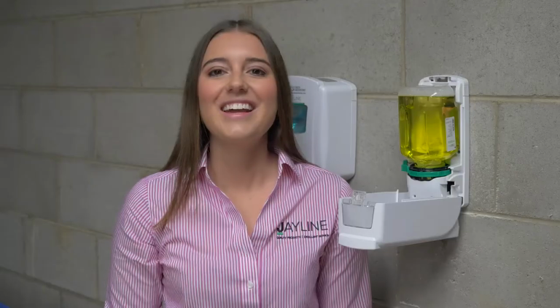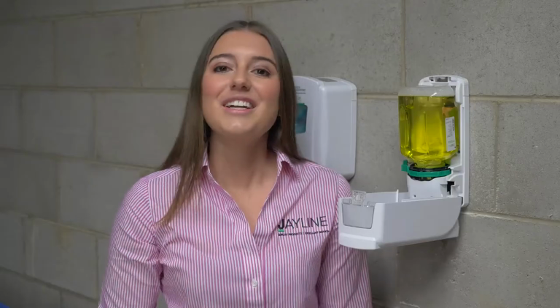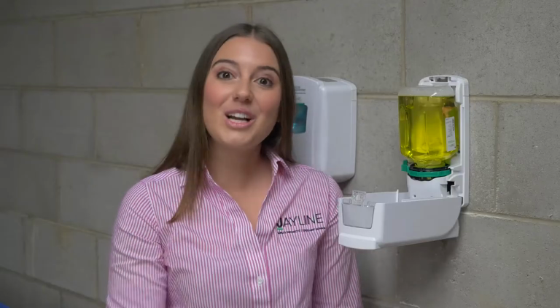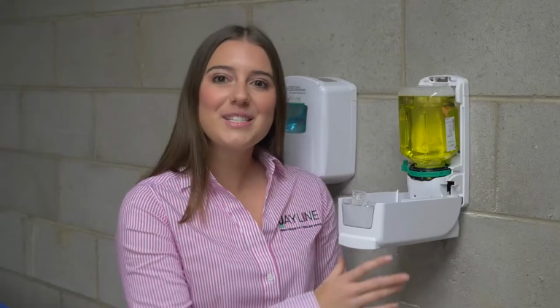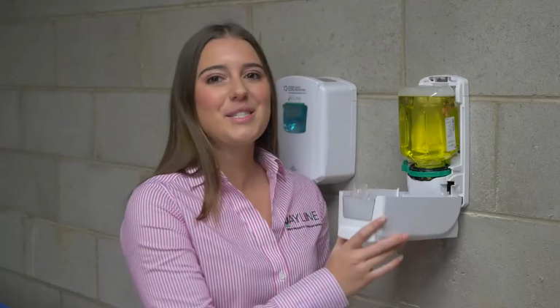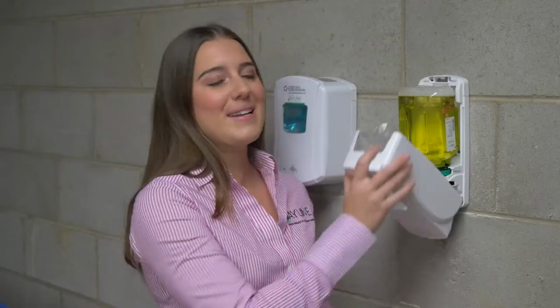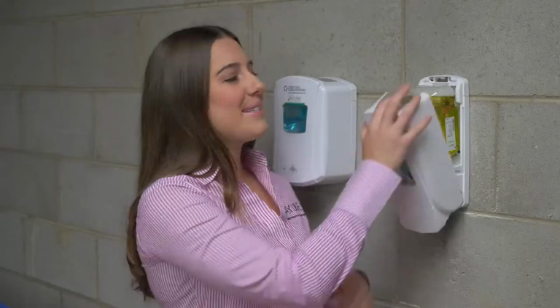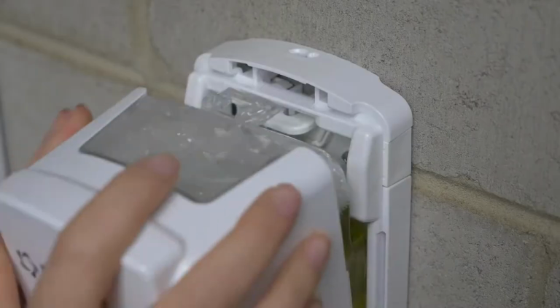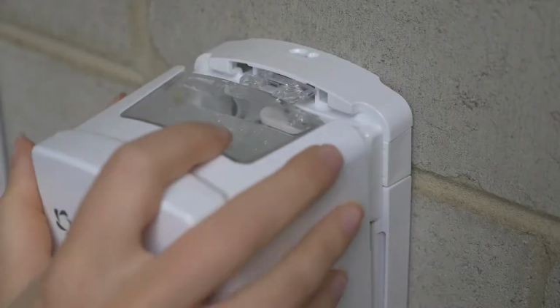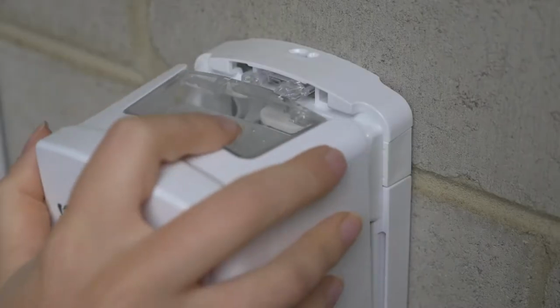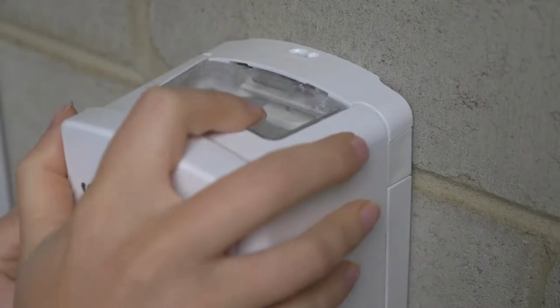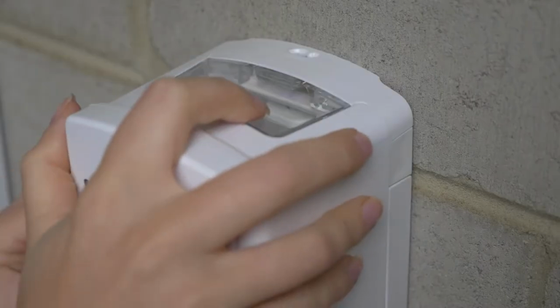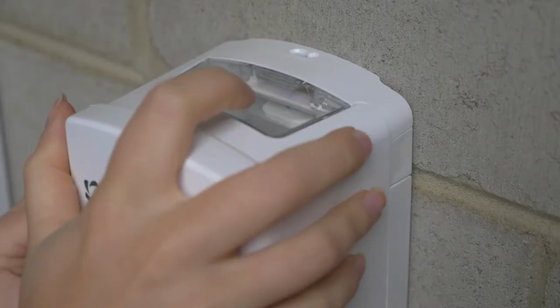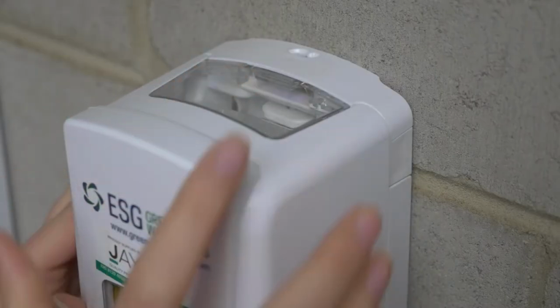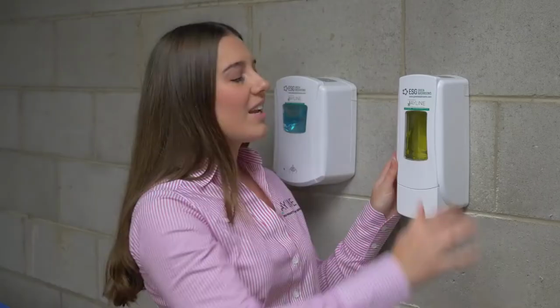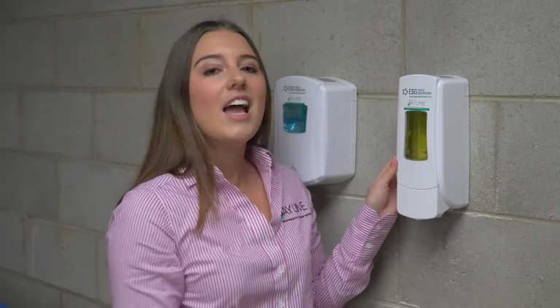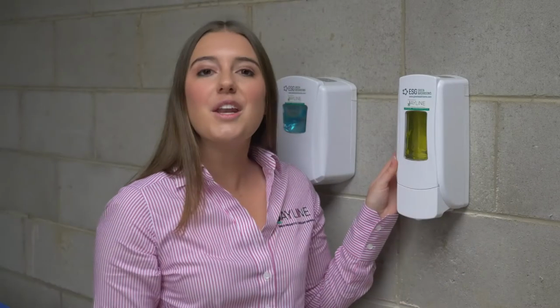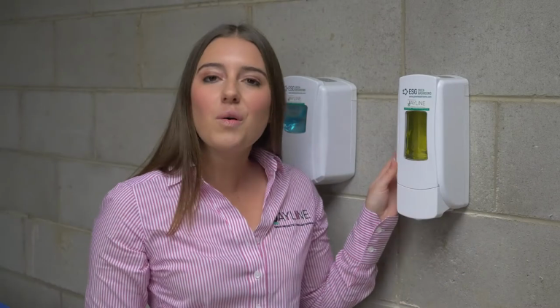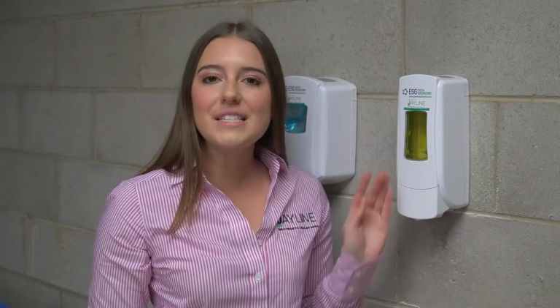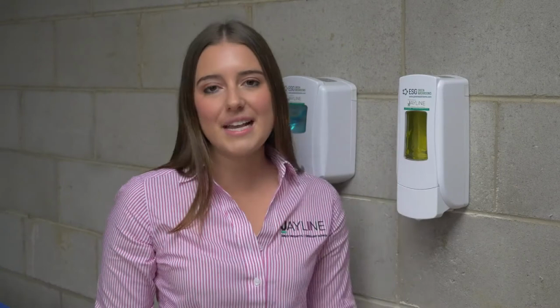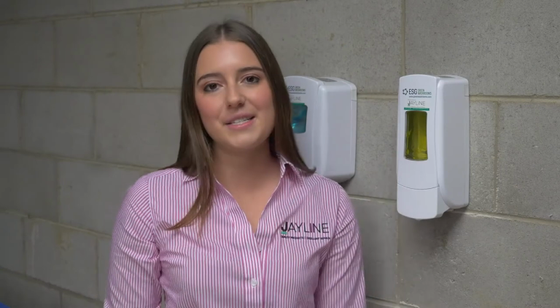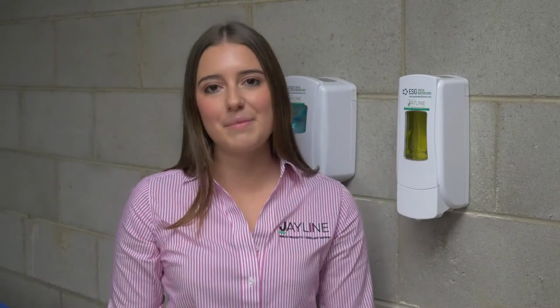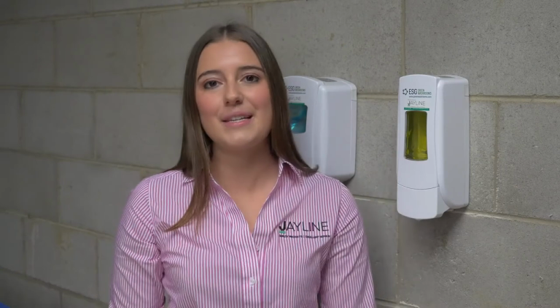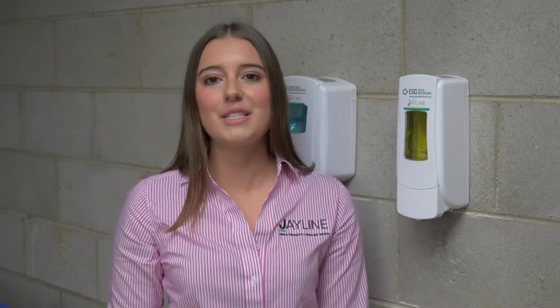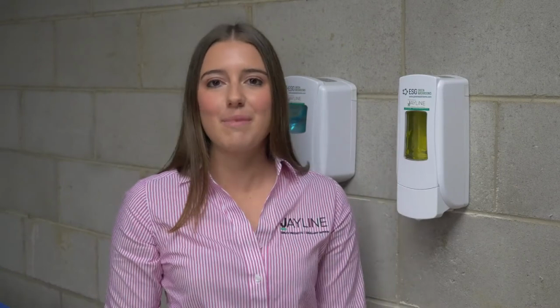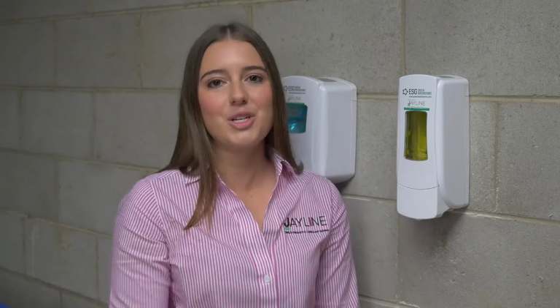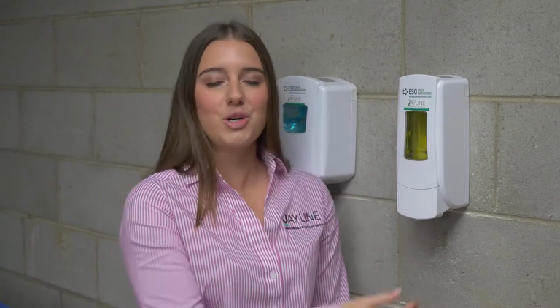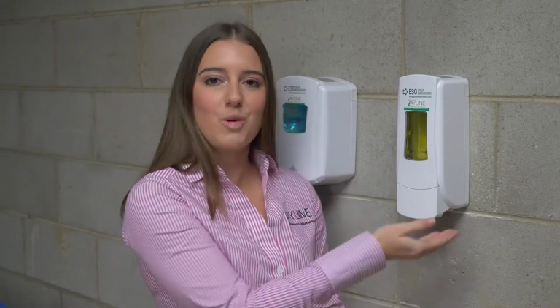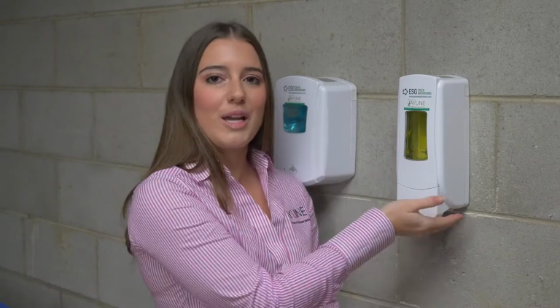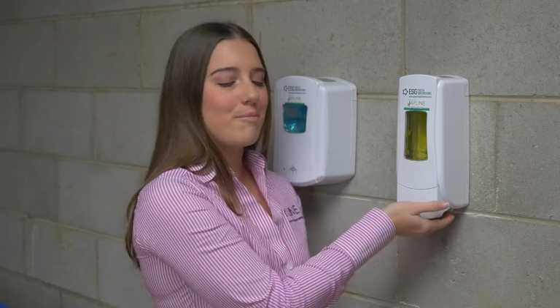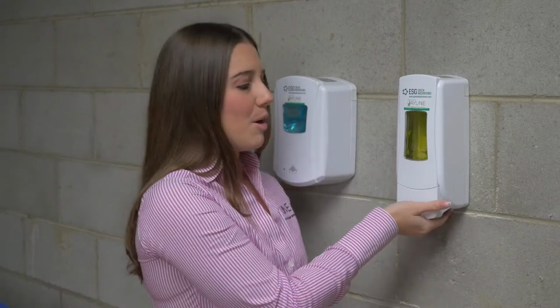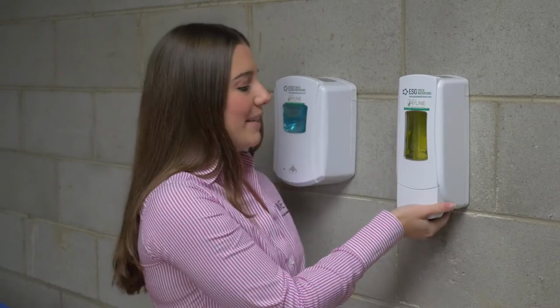Close the dispenser, and always test the dispenser to make sure it's working properly.